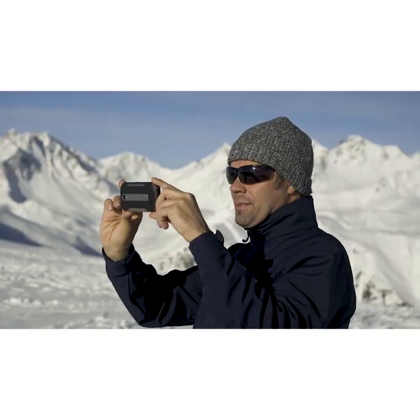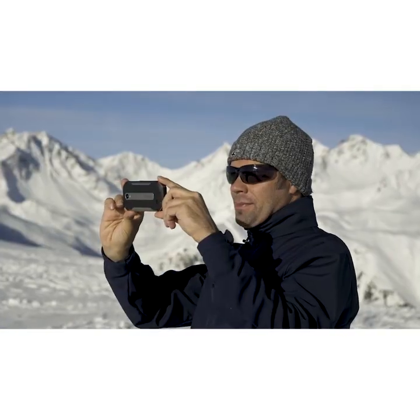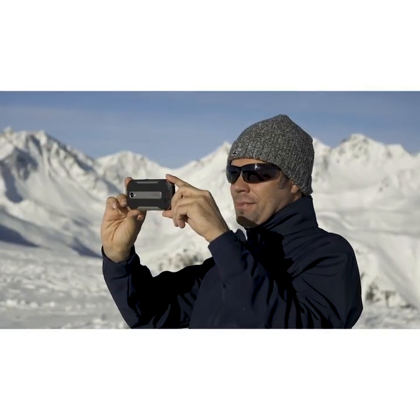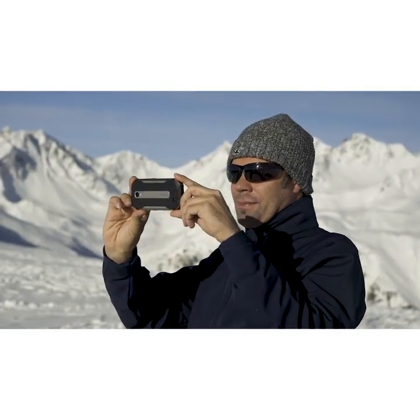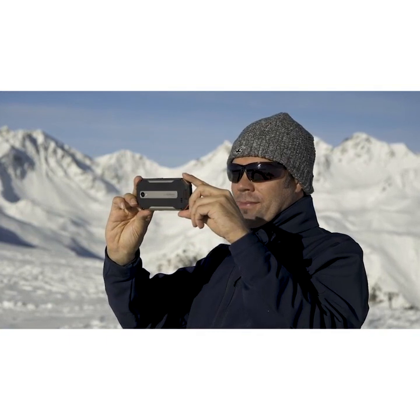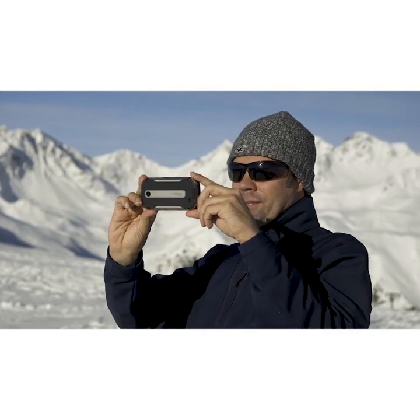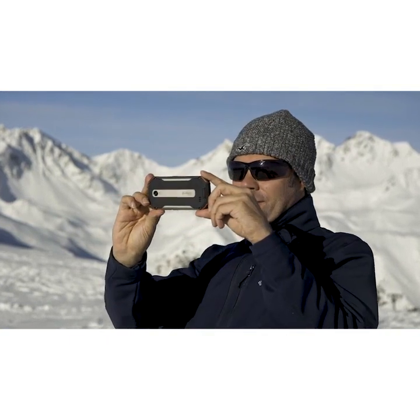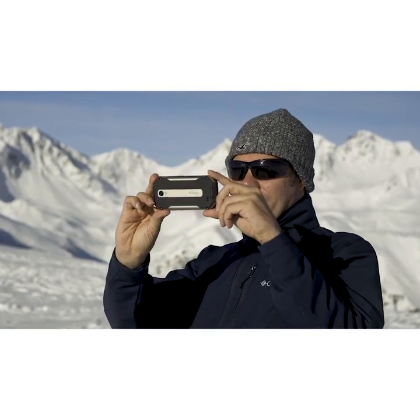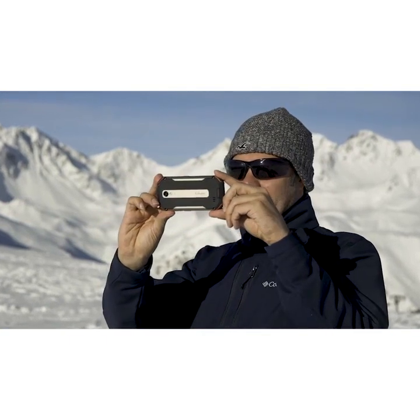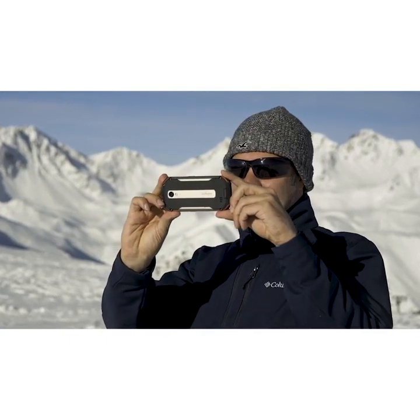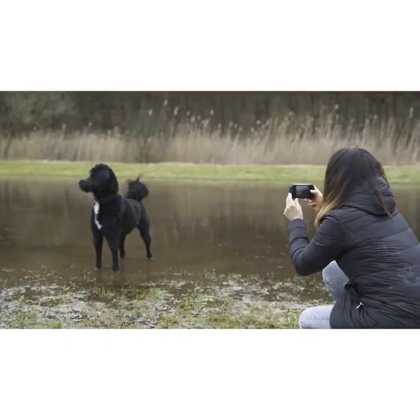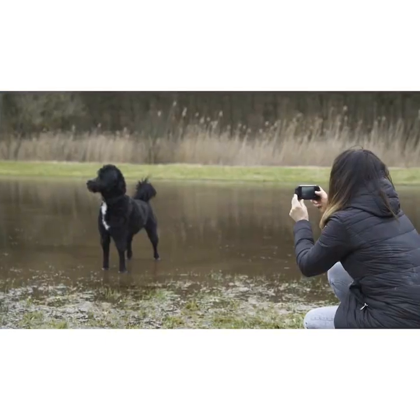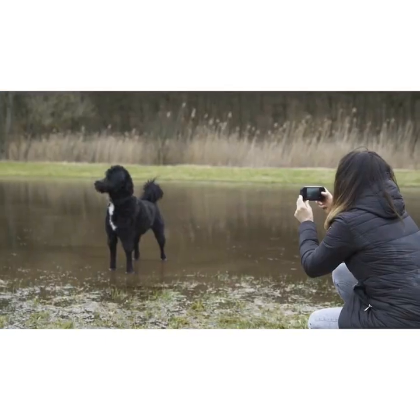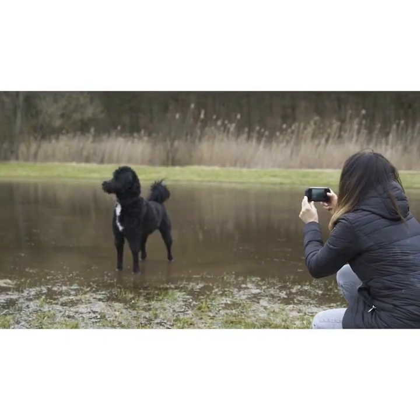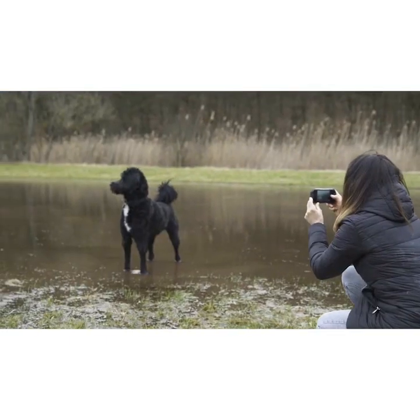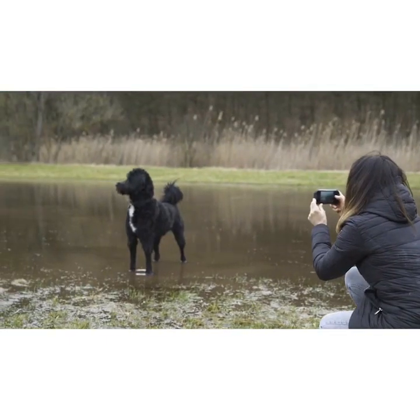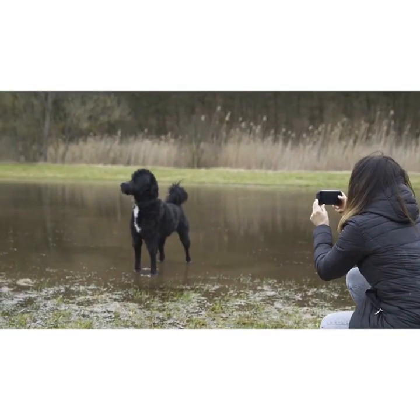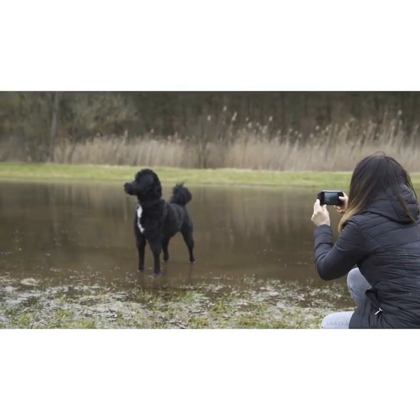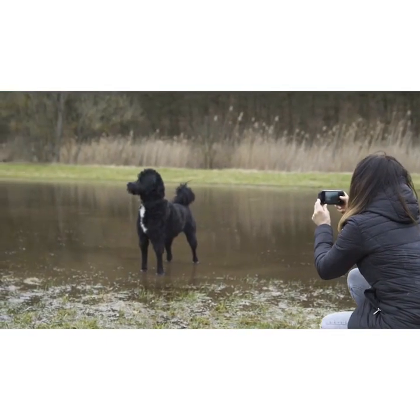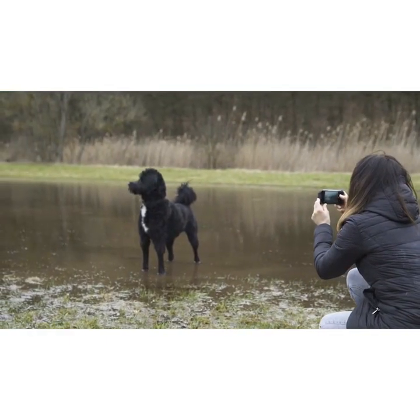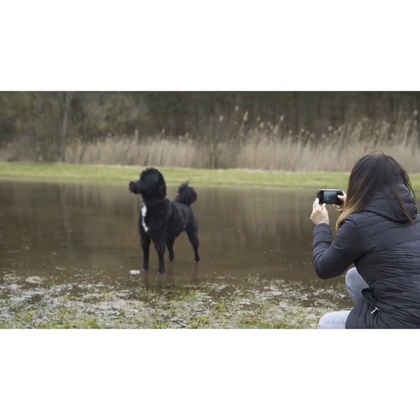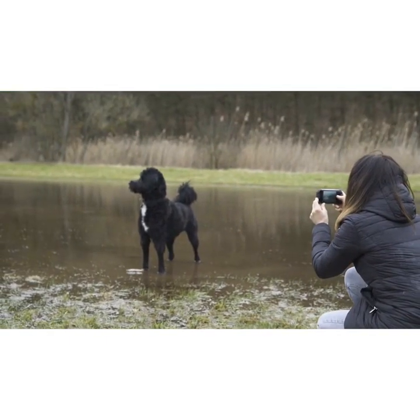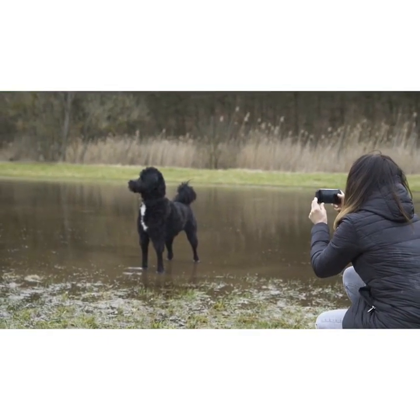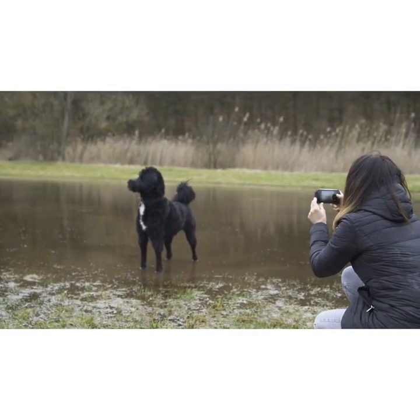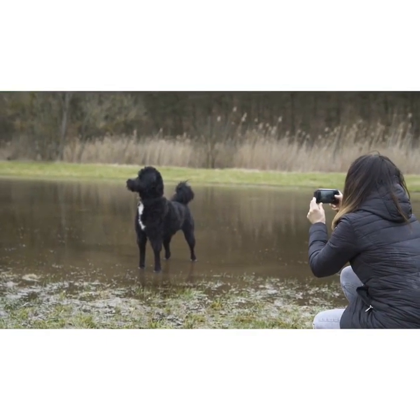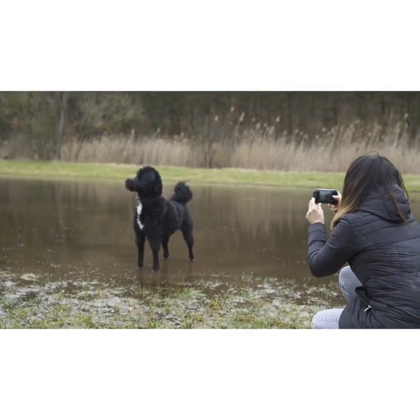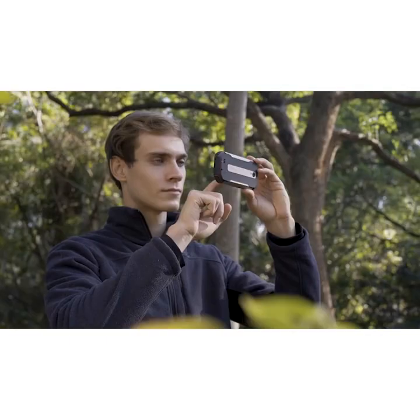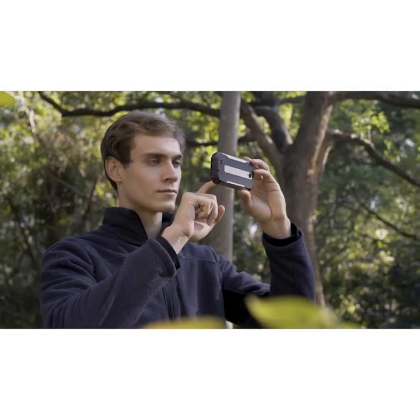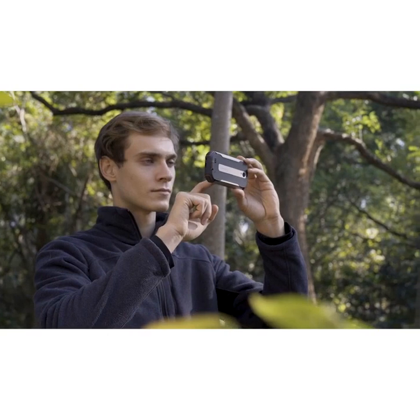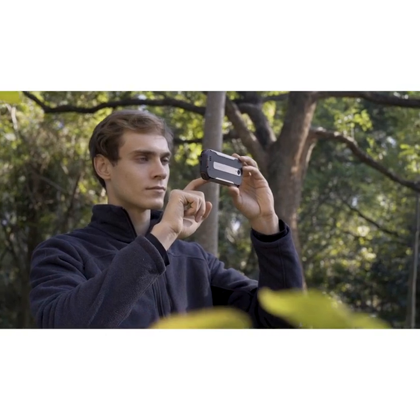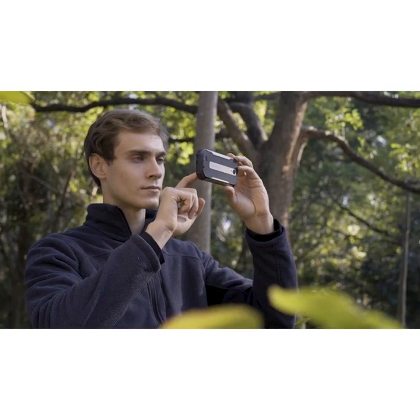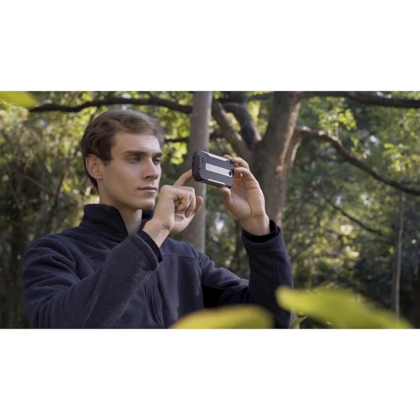A 48MP camera allows you to take stunning photos and videos in any situation, even underwater.